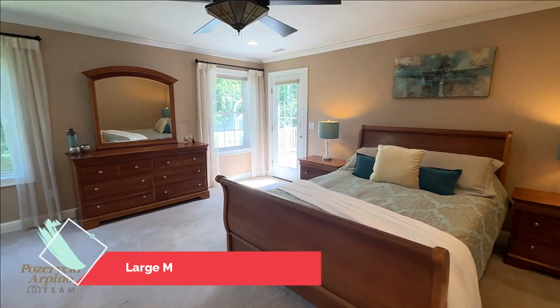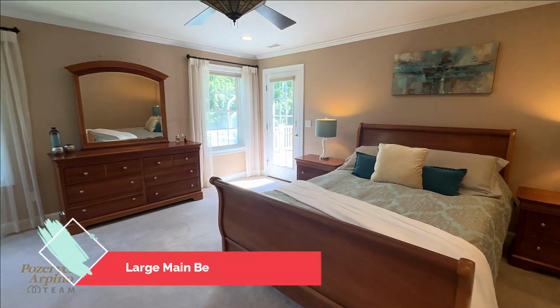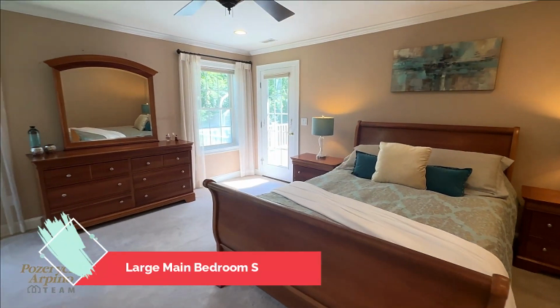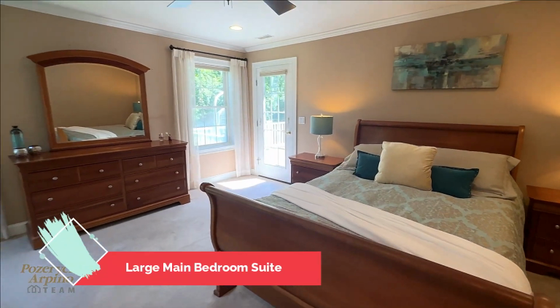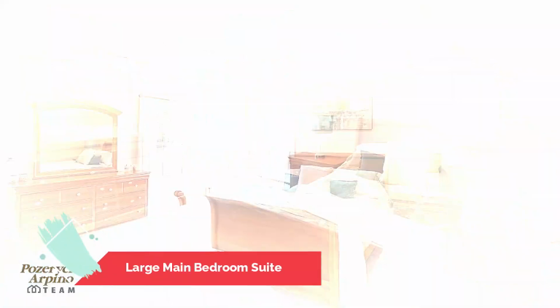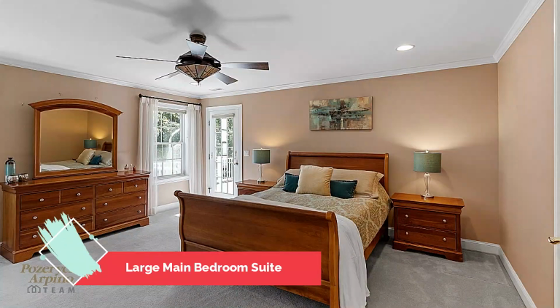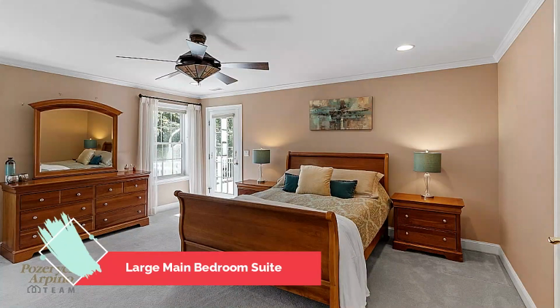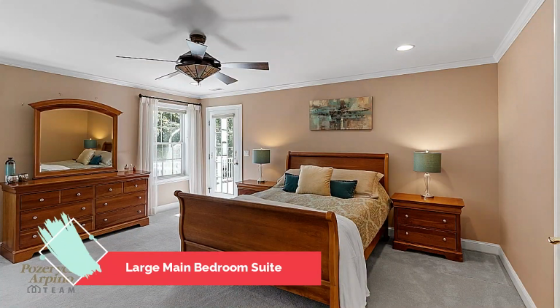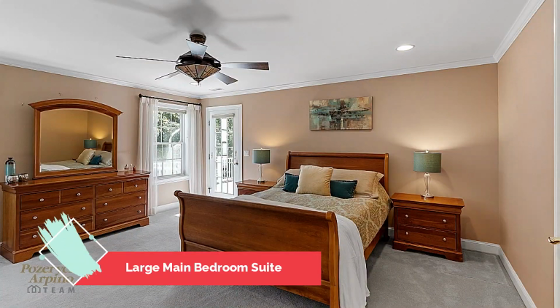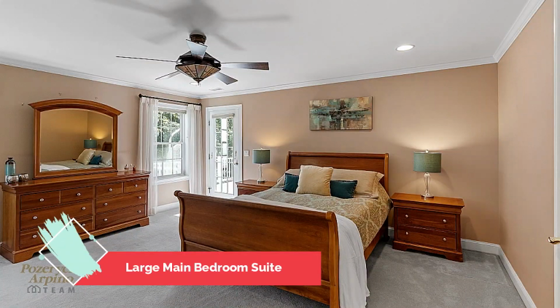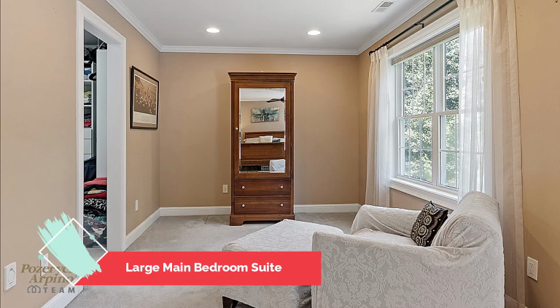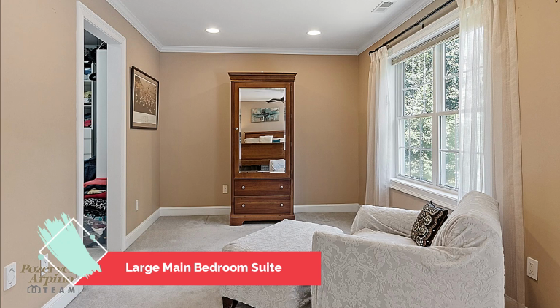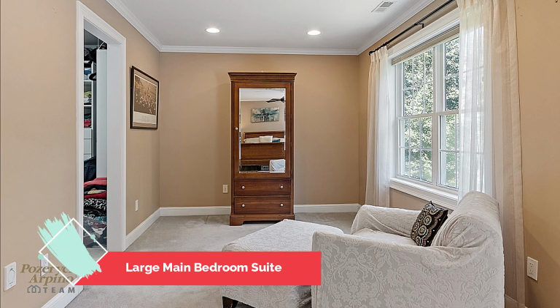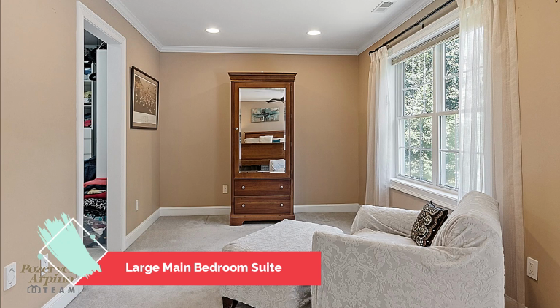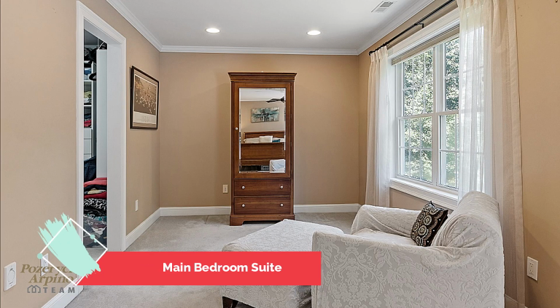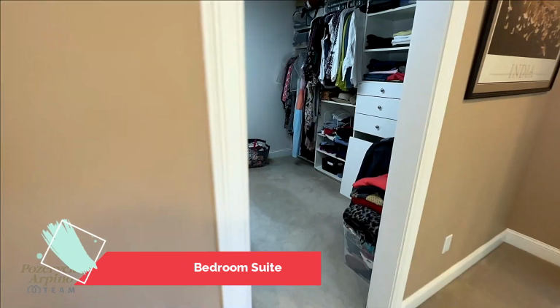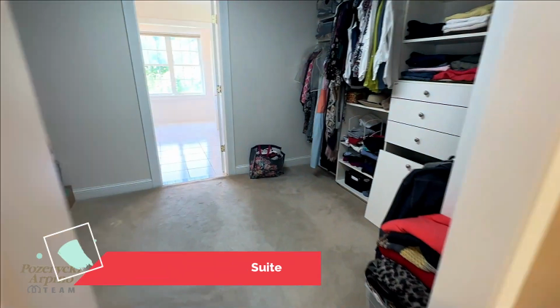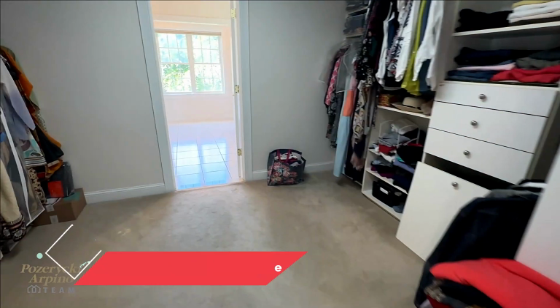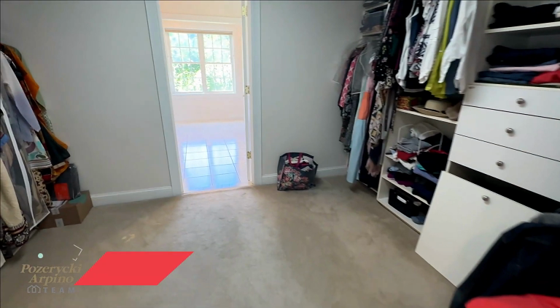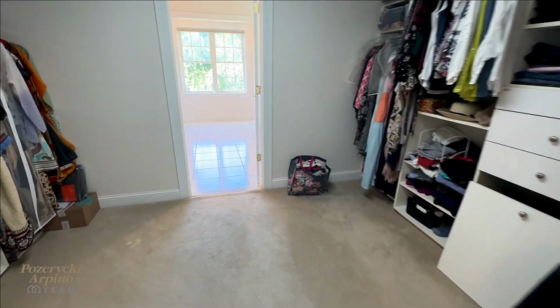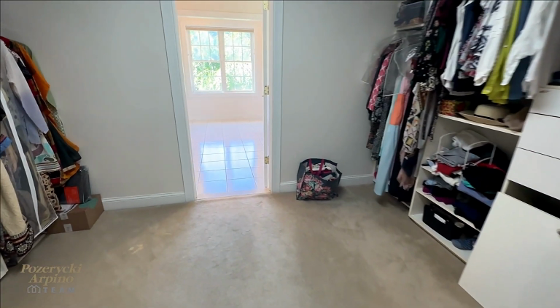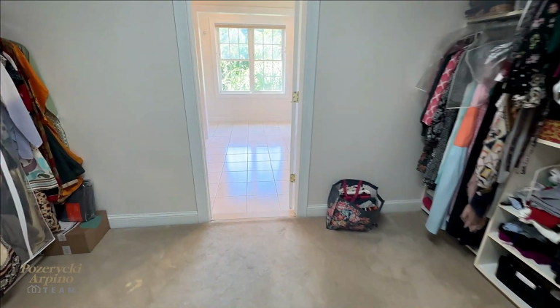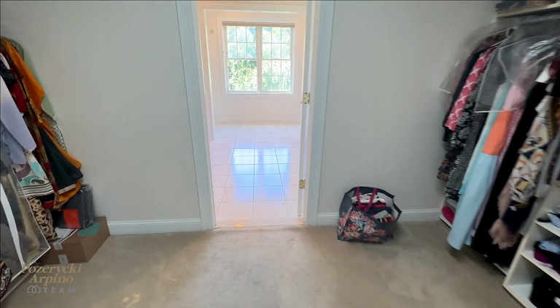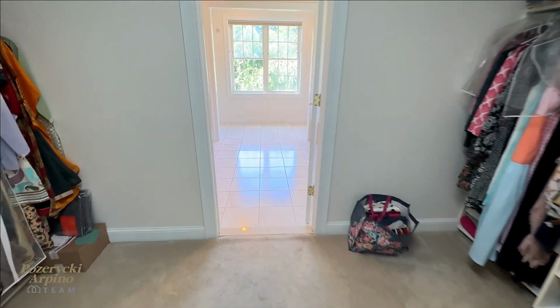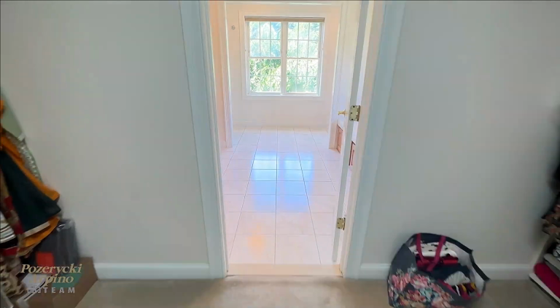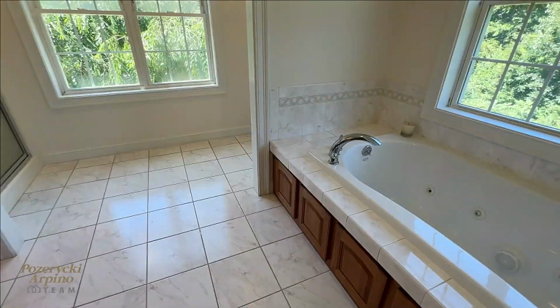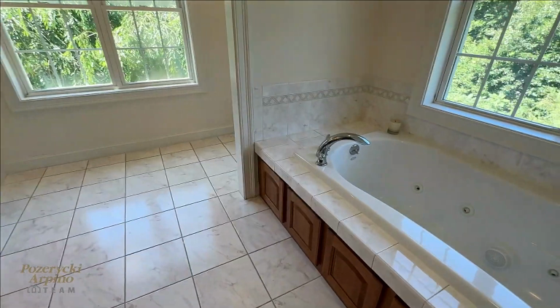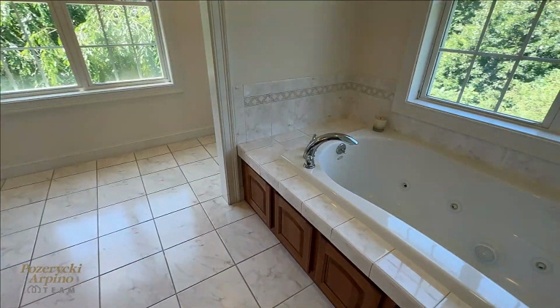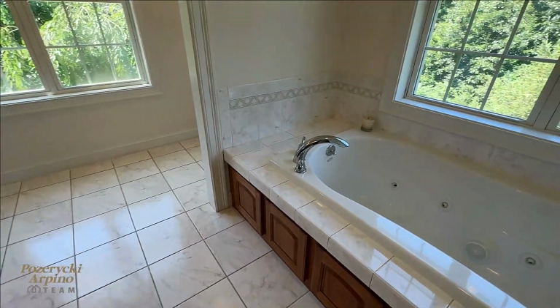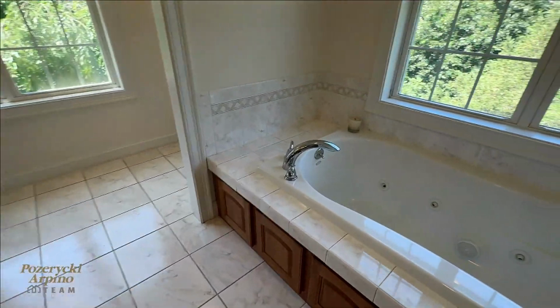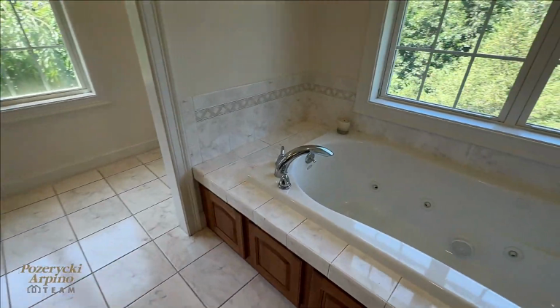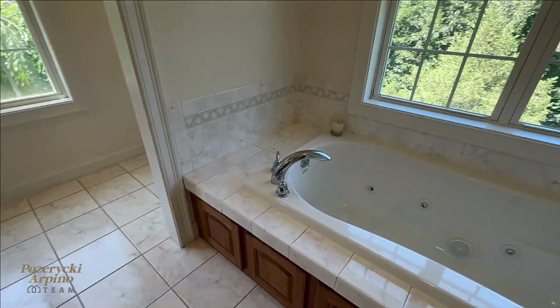The main bedroom offers a large suite with sitting area, walk-in closet, and ensuite bathroom.